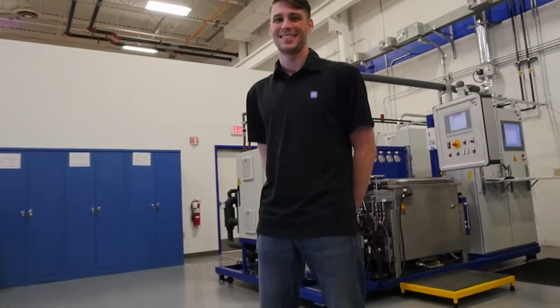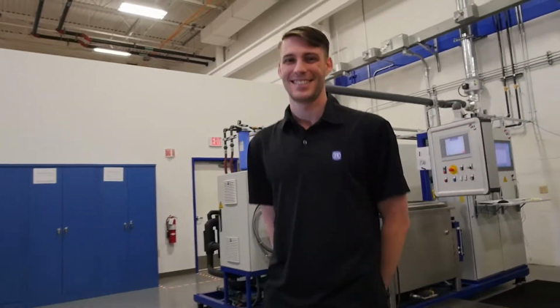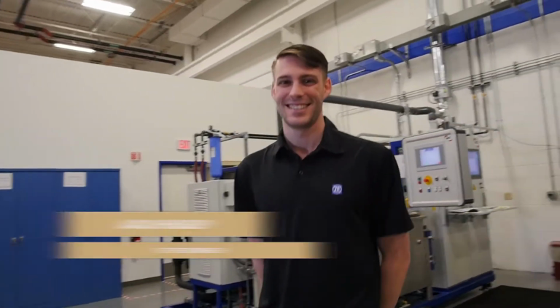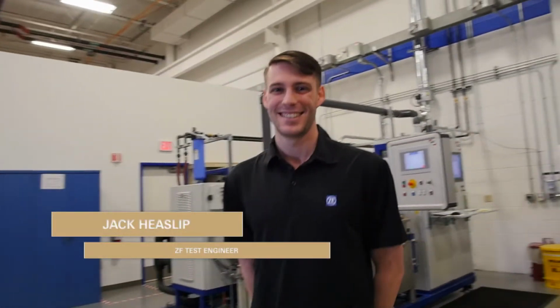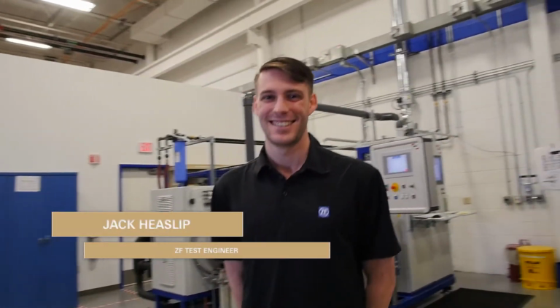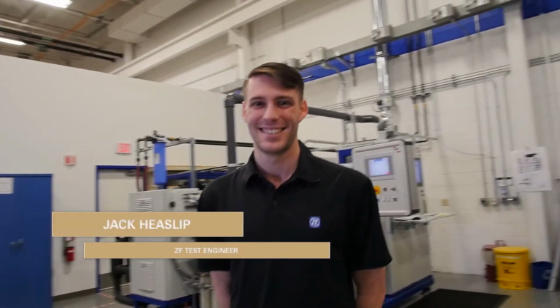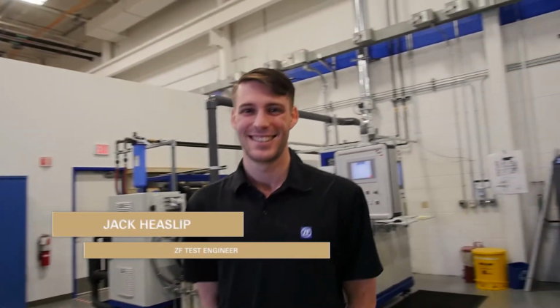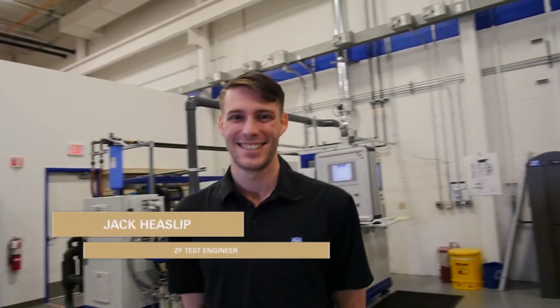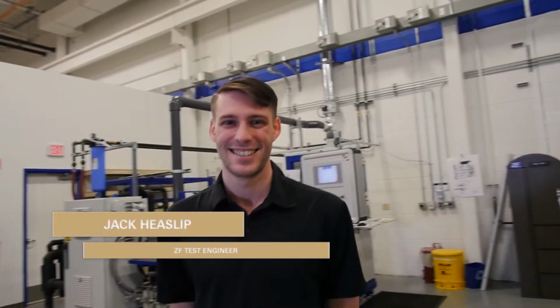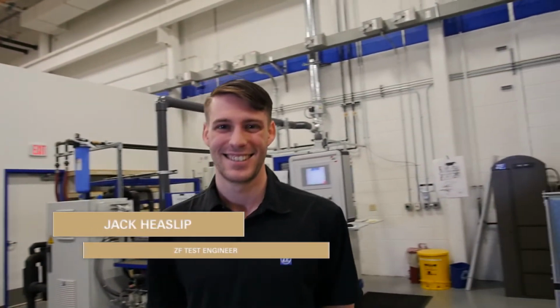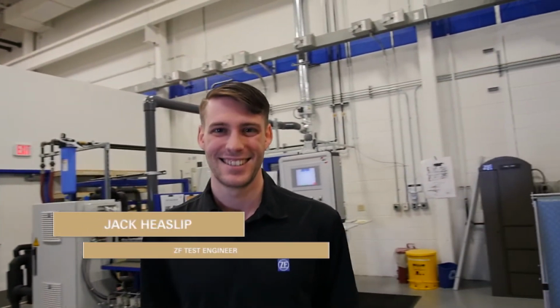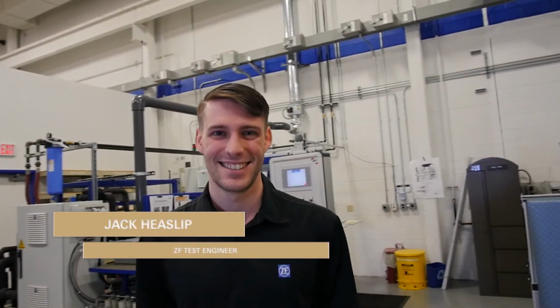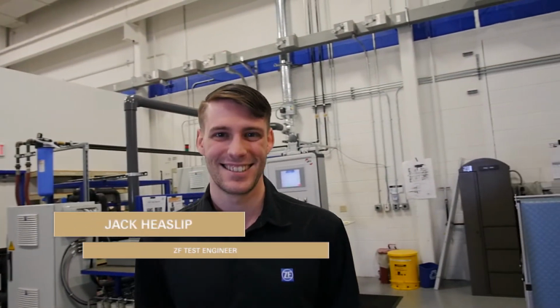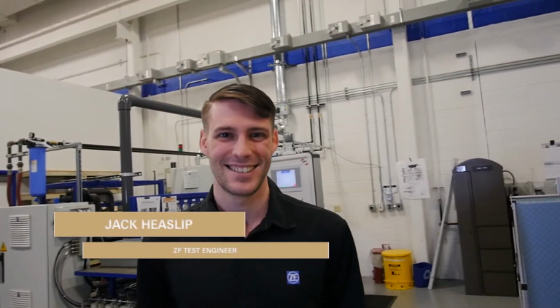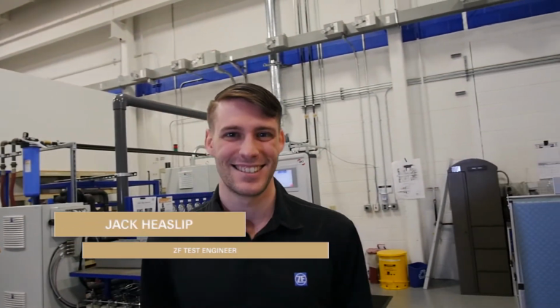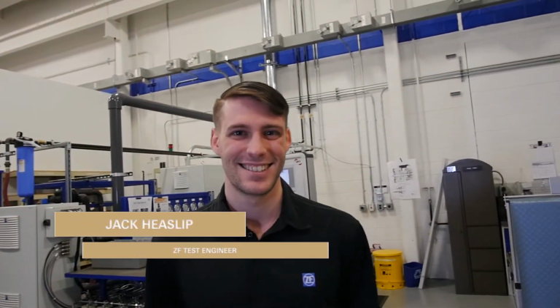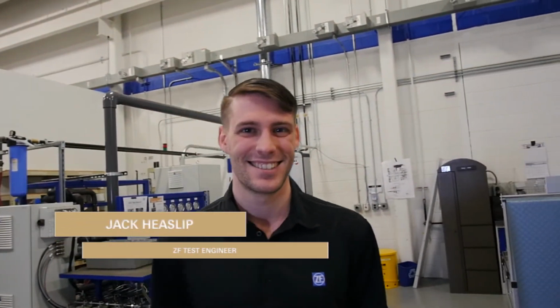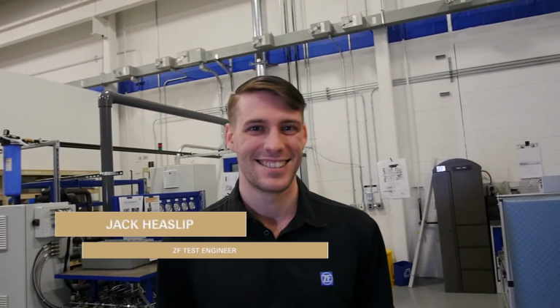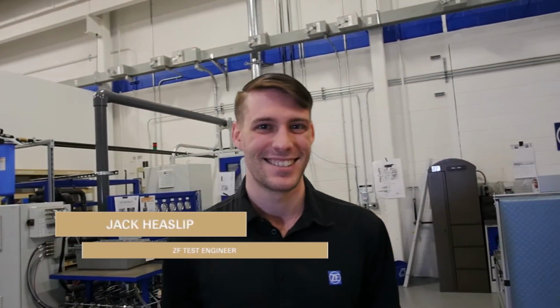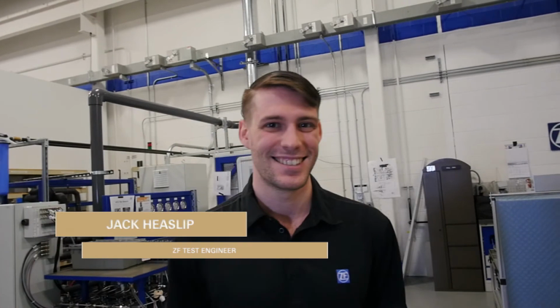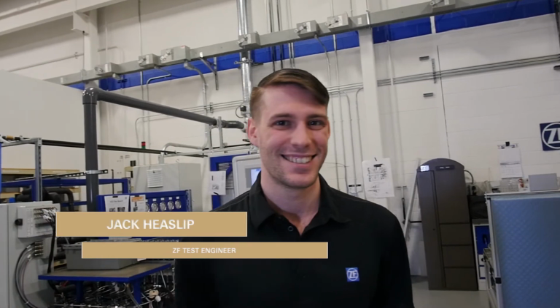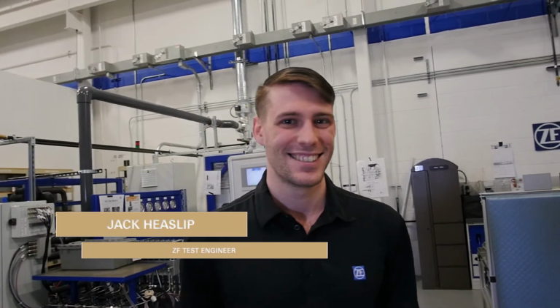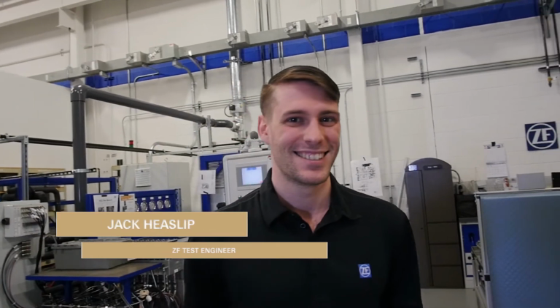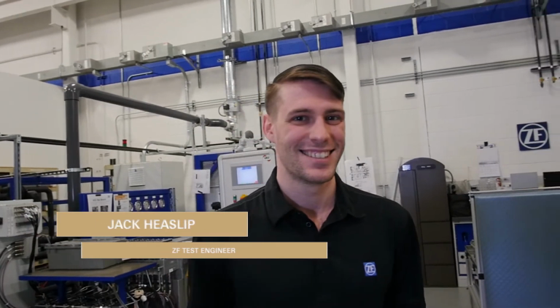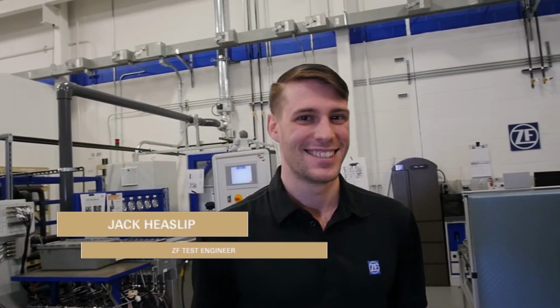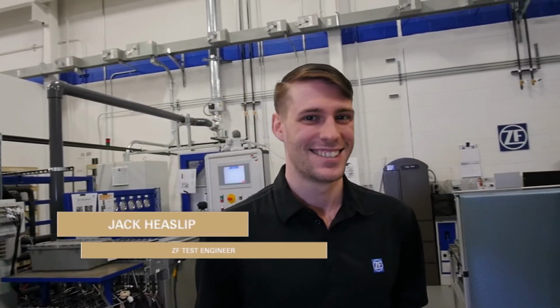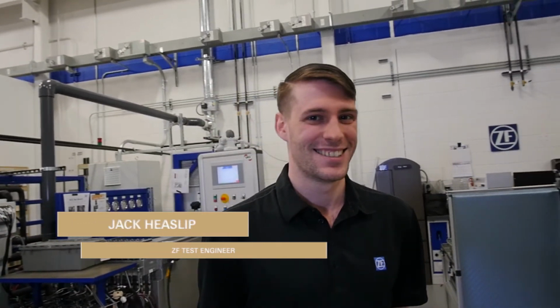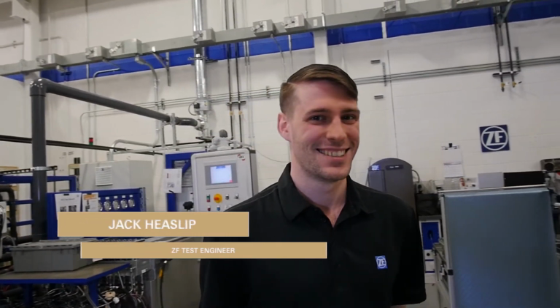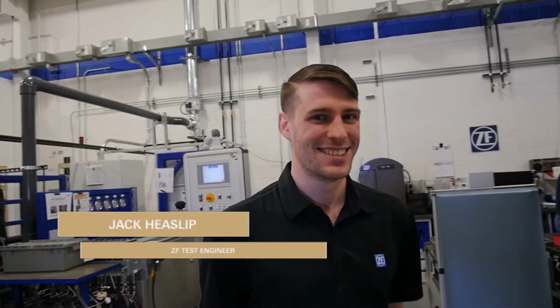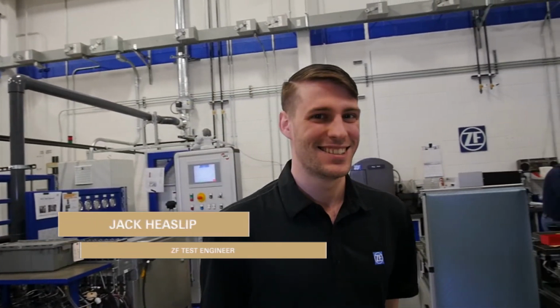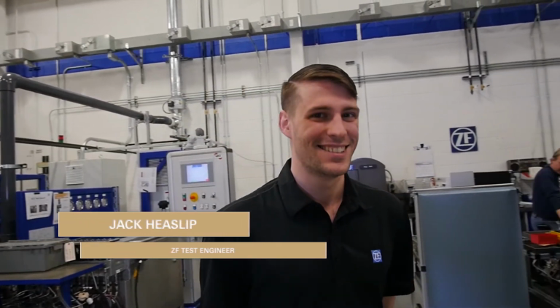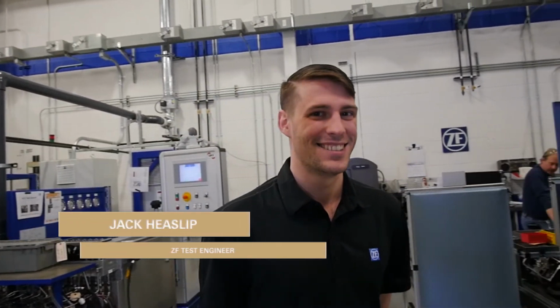My name is Jack Gieslip. I'm a test engineer here at ZF North America in Northville, Michigan.